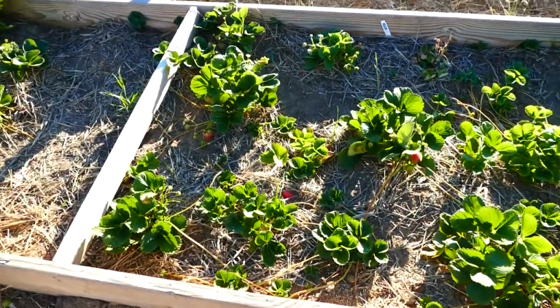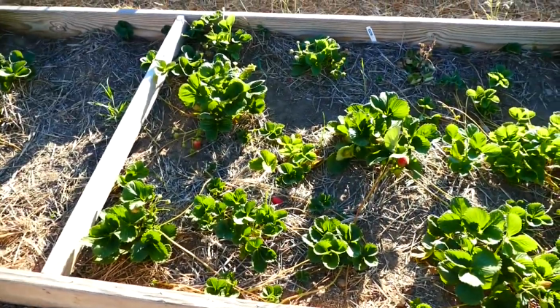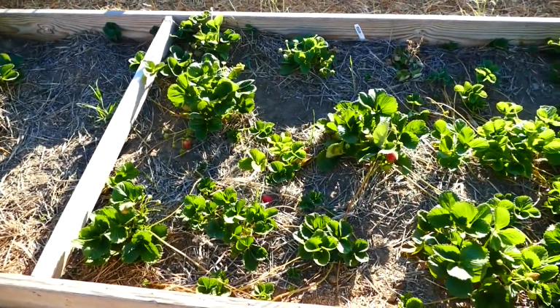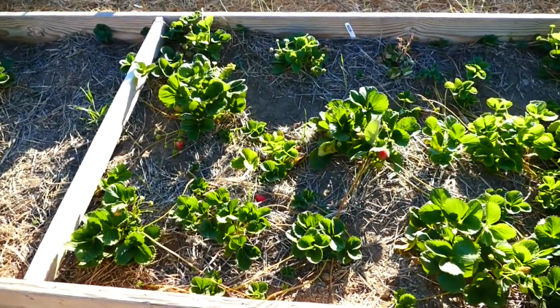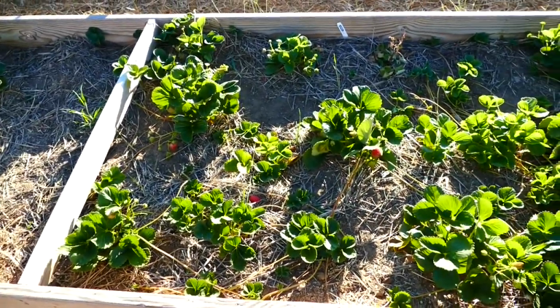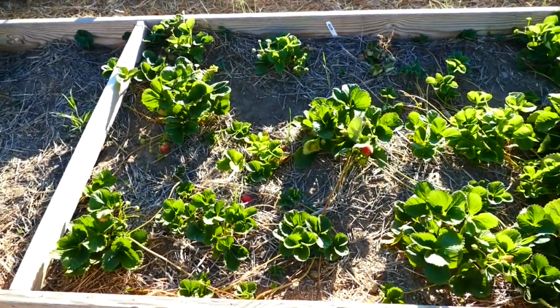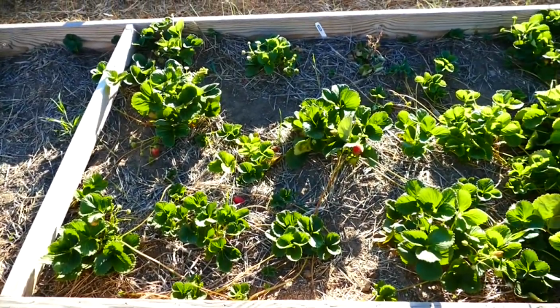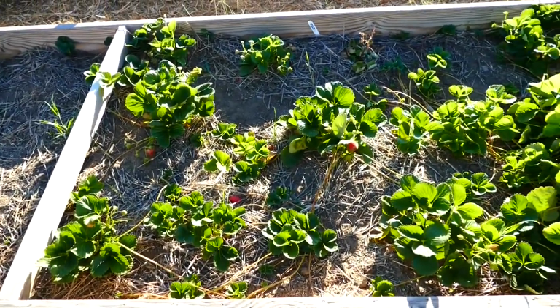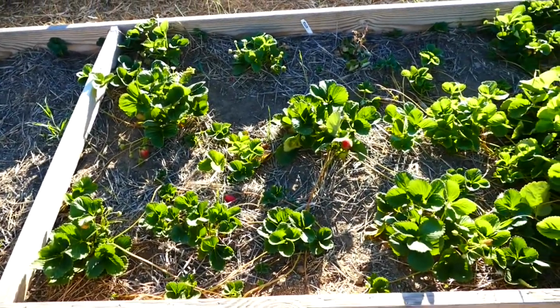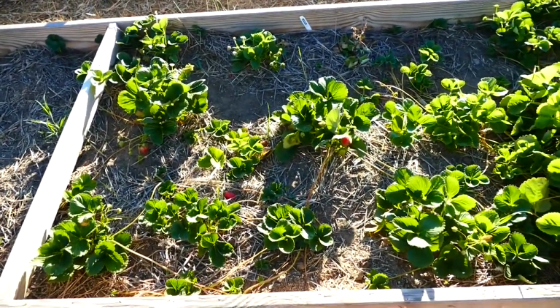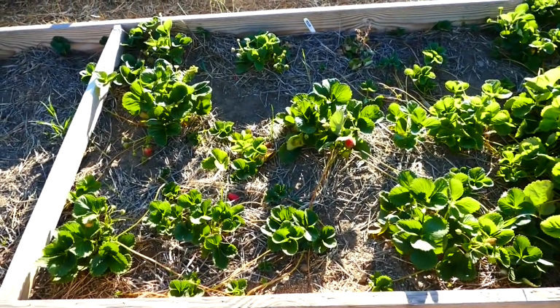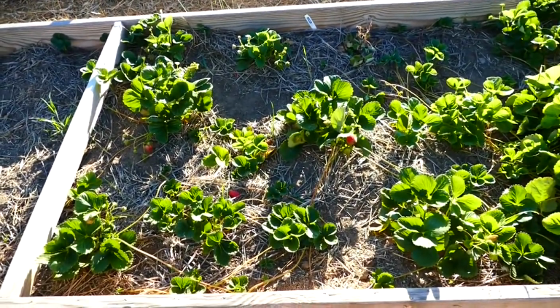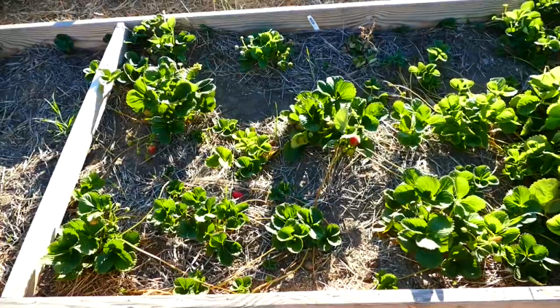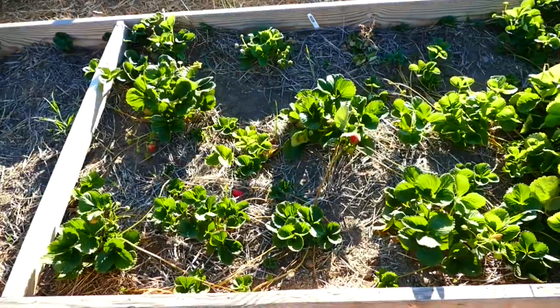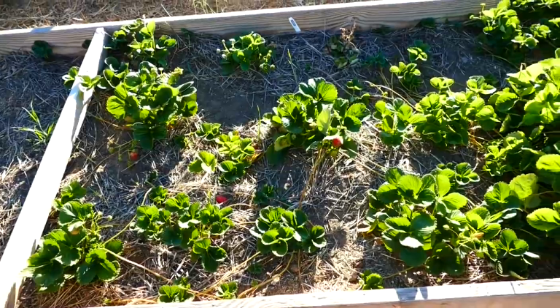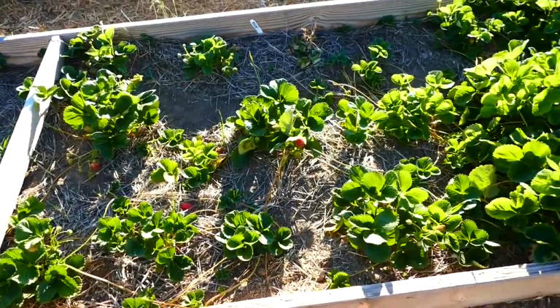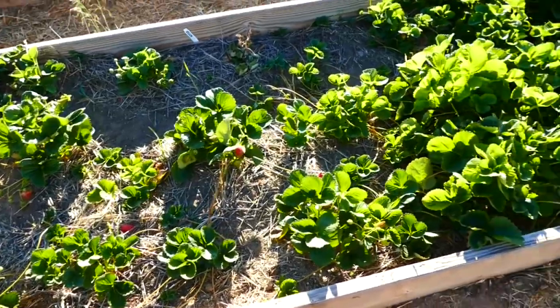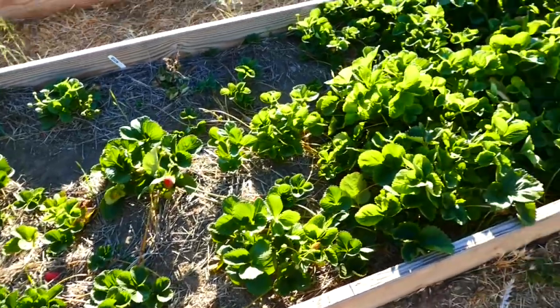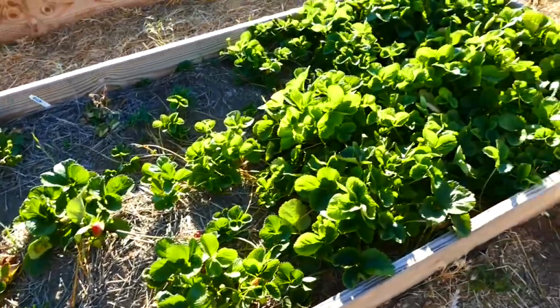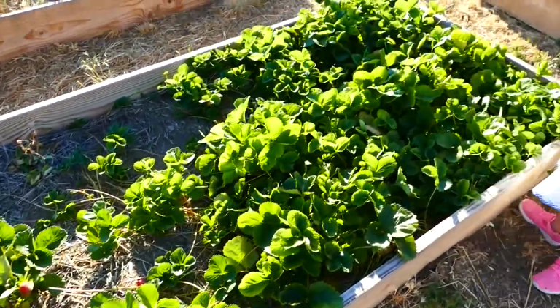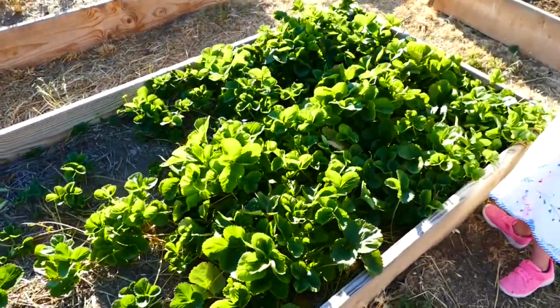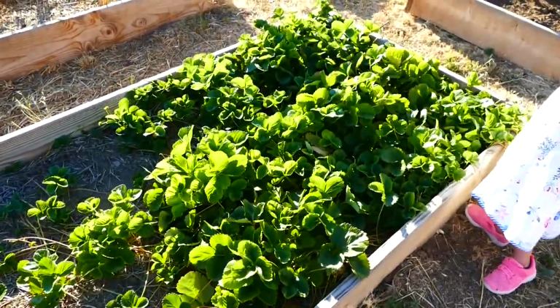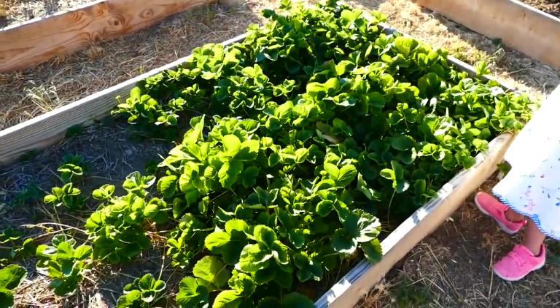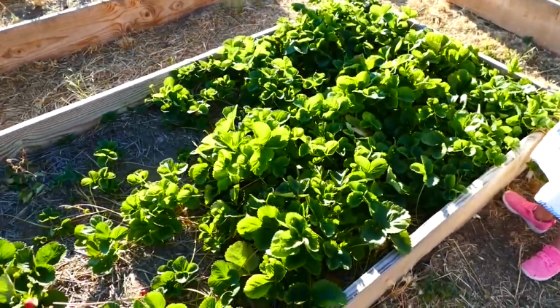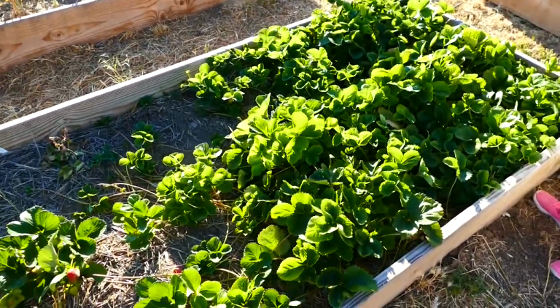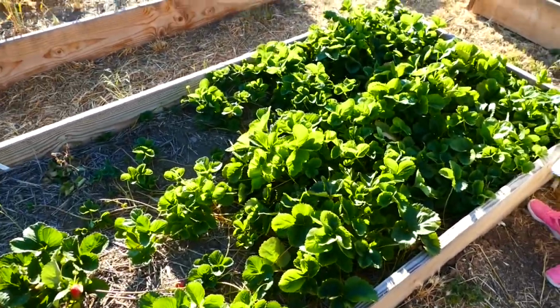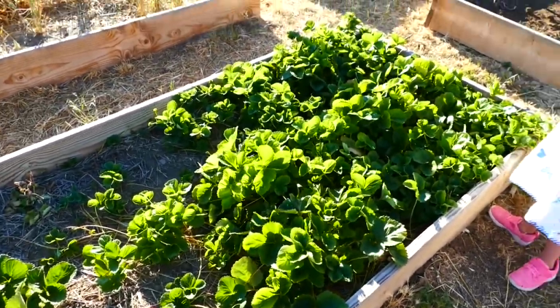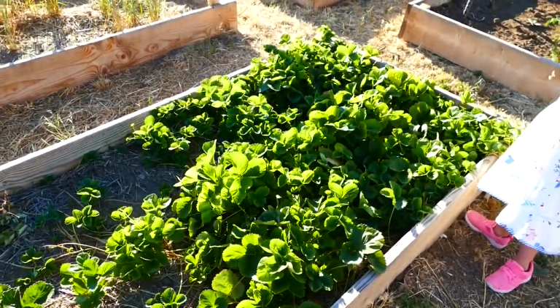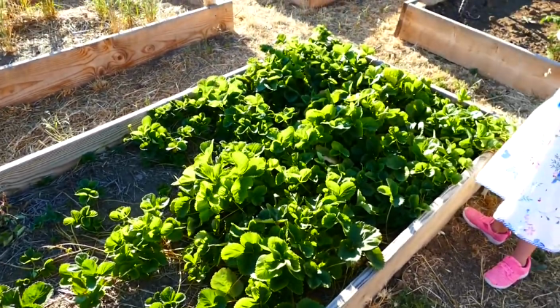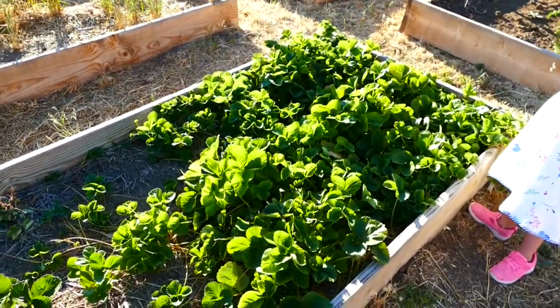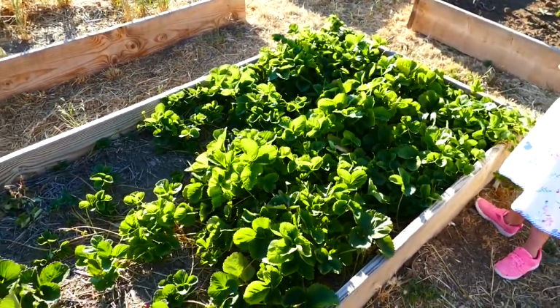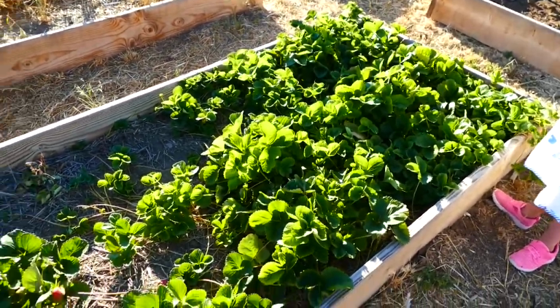It's a dramatic difference. So once you plant your strawberries, the first time they fruit, don't let them fruit, and they'll go into real vigorous growth.